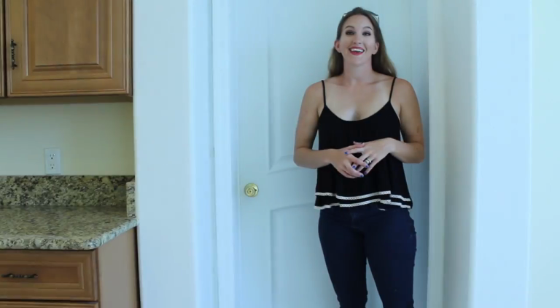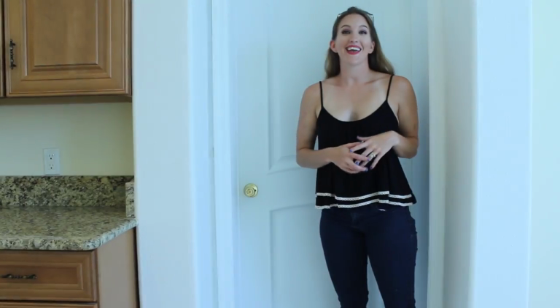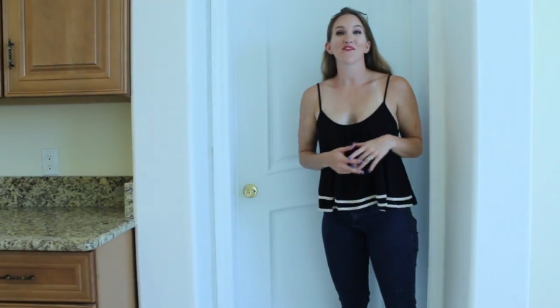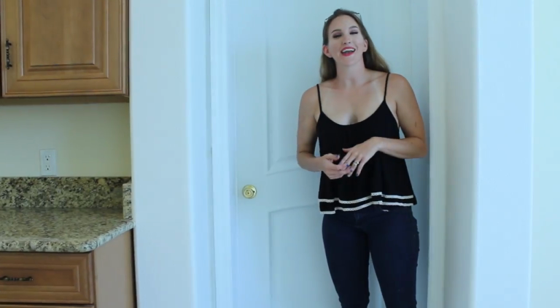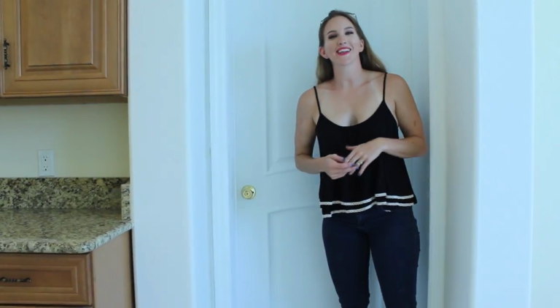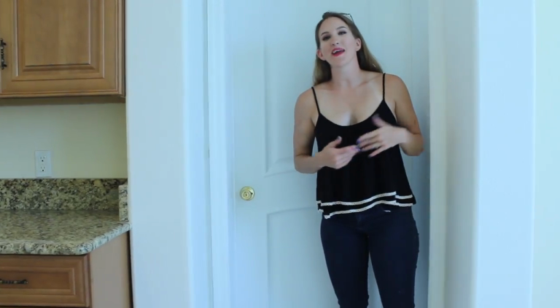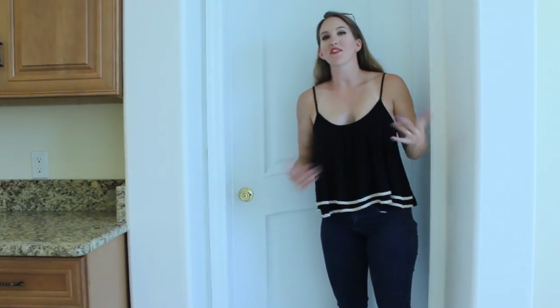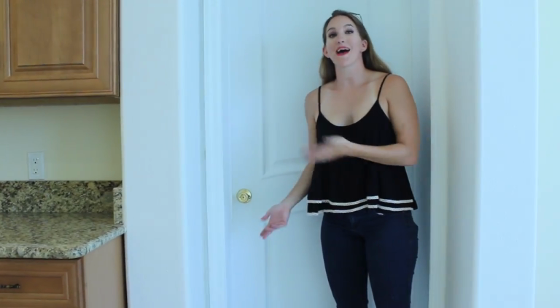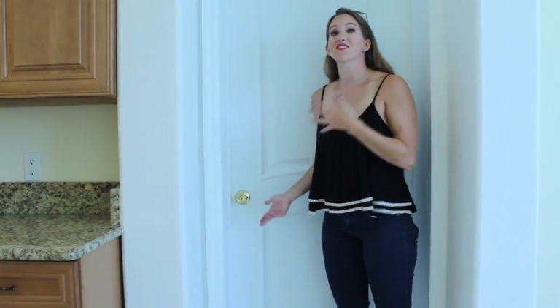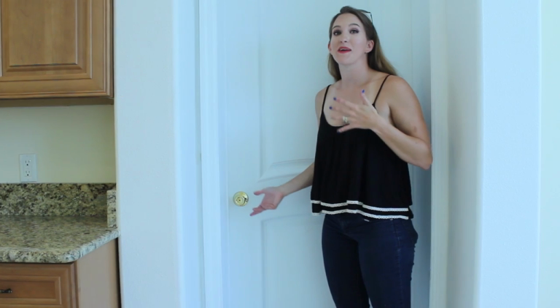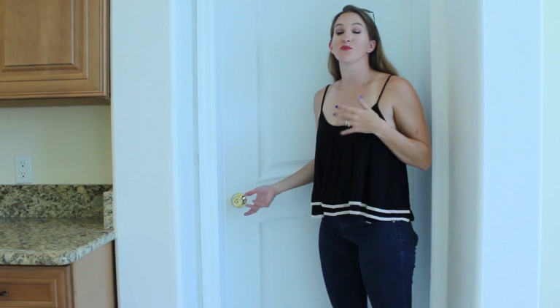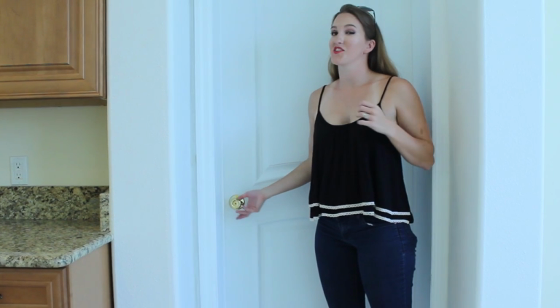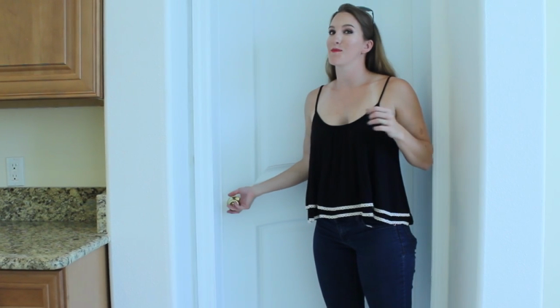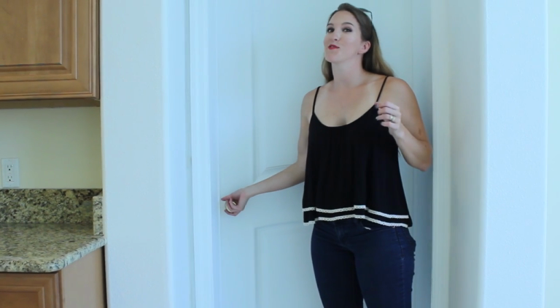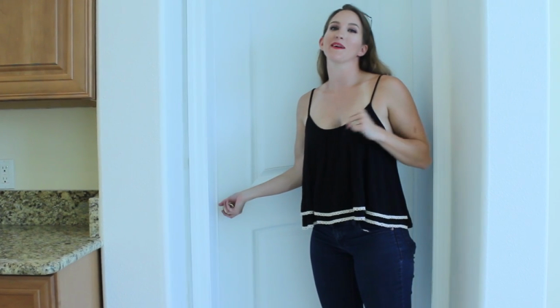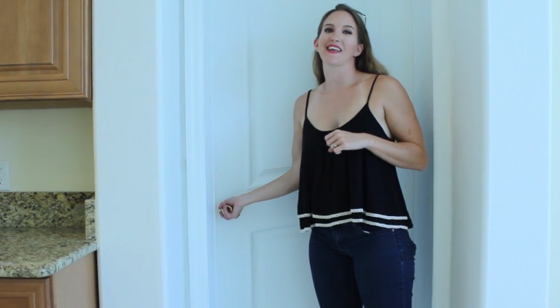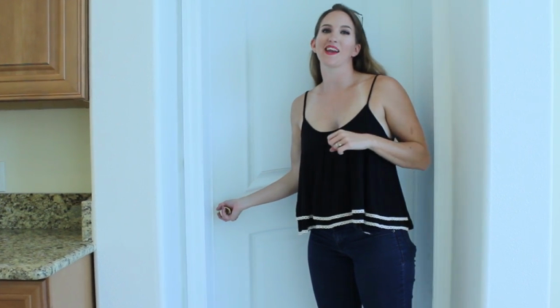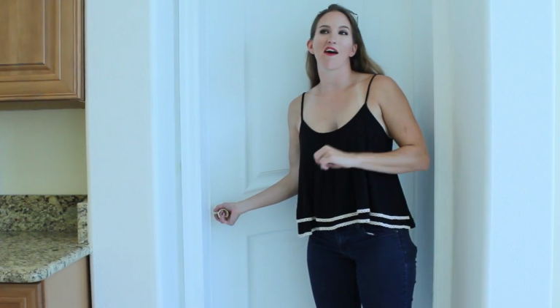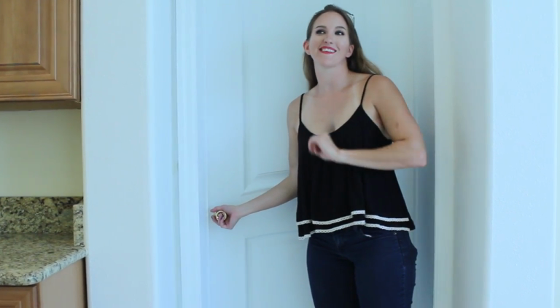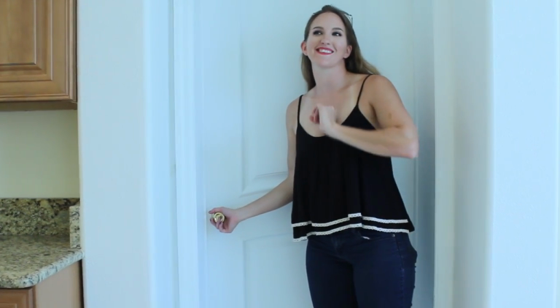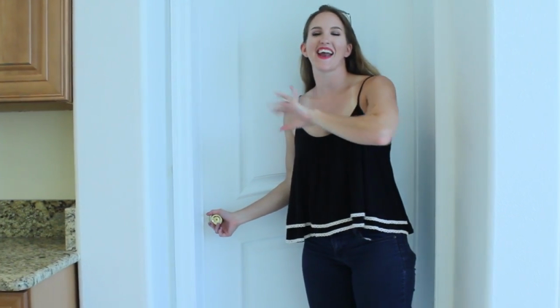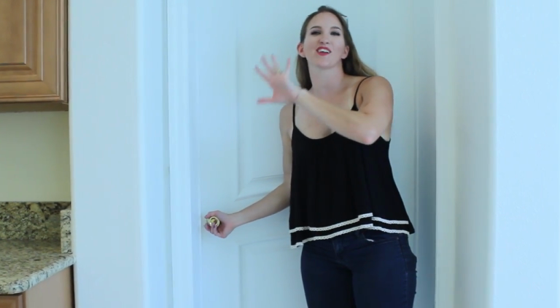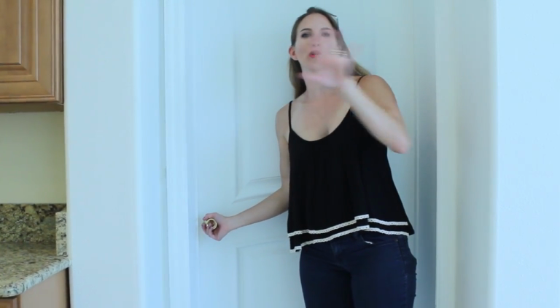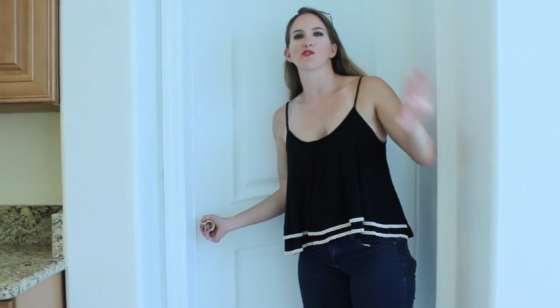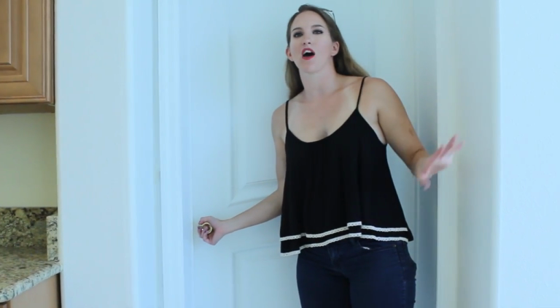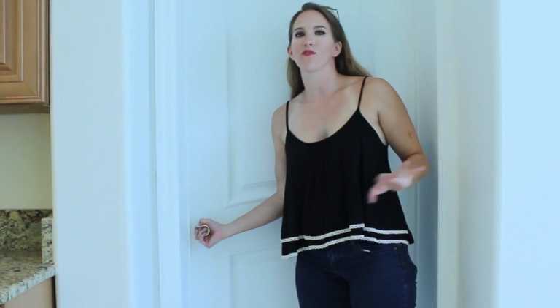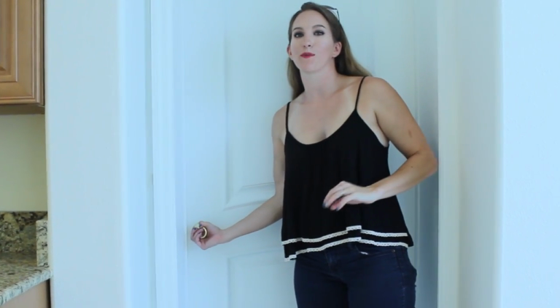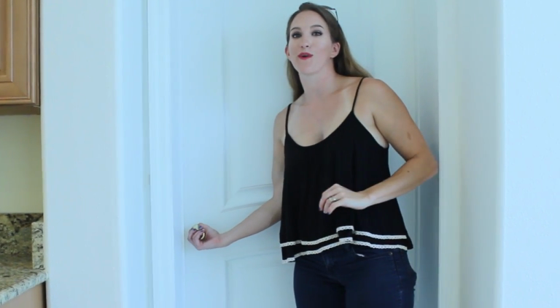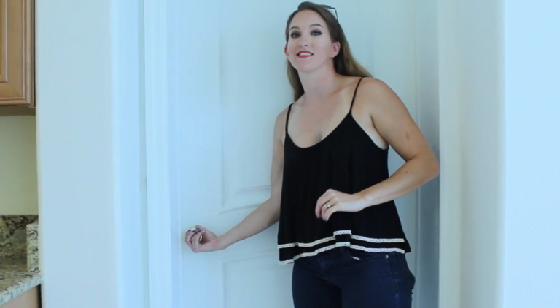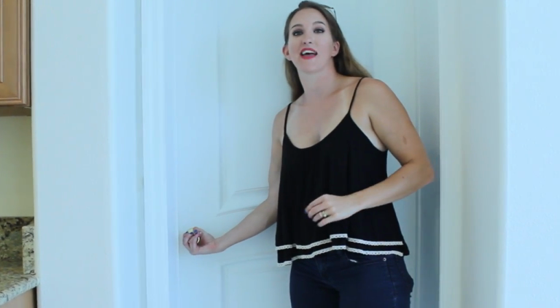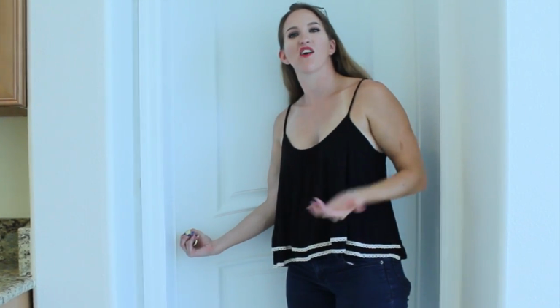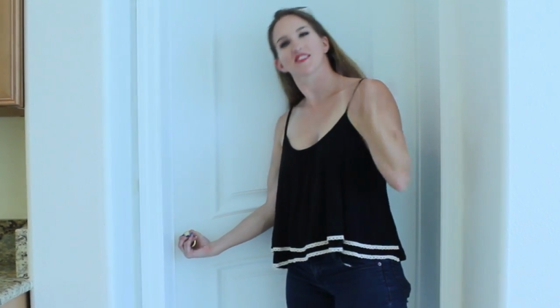And finally we have the master bedroom, which I am super excited about because it's kind of closed off from the rest of the house.